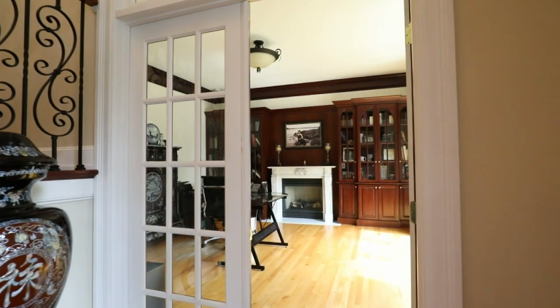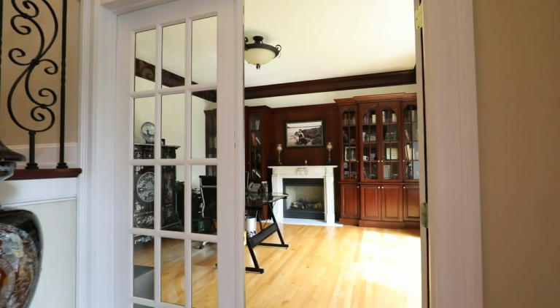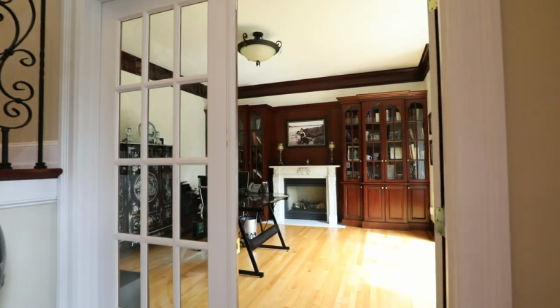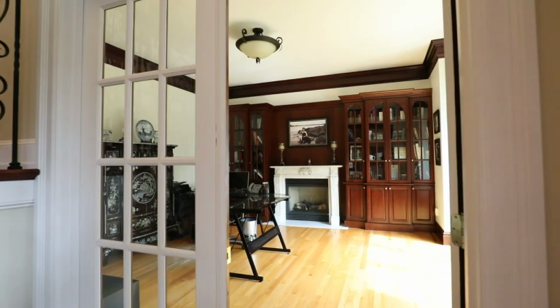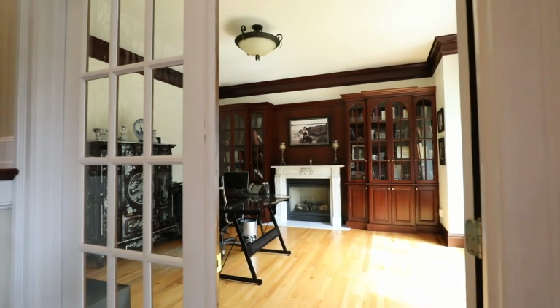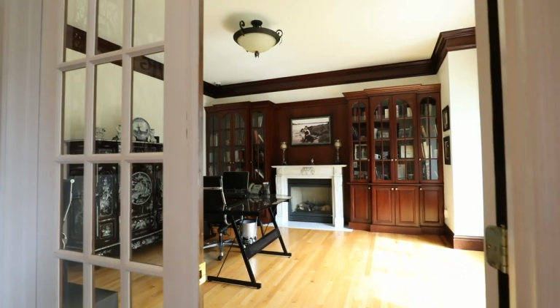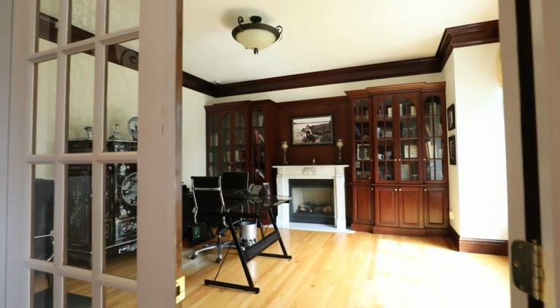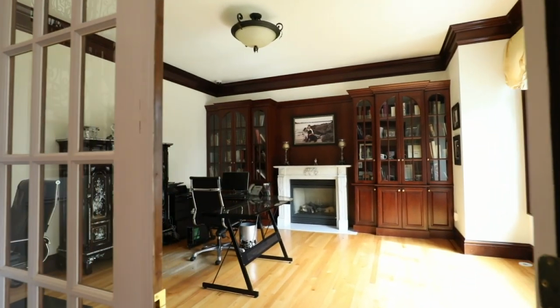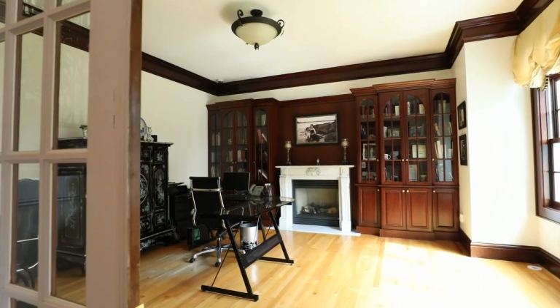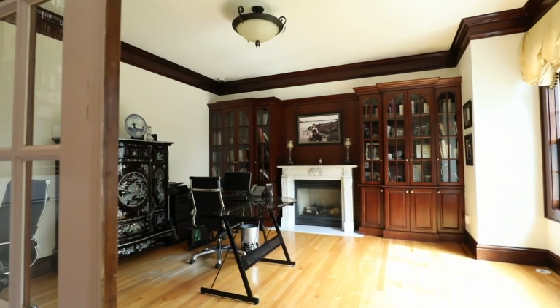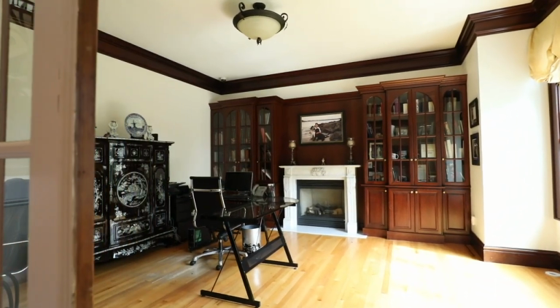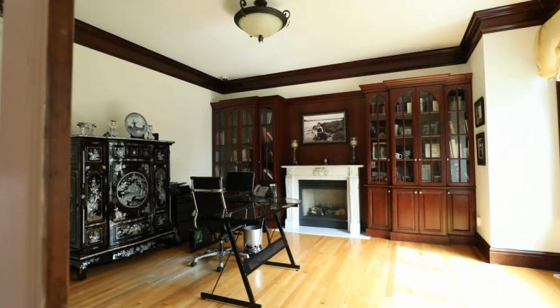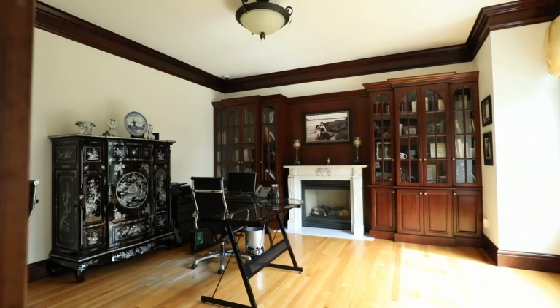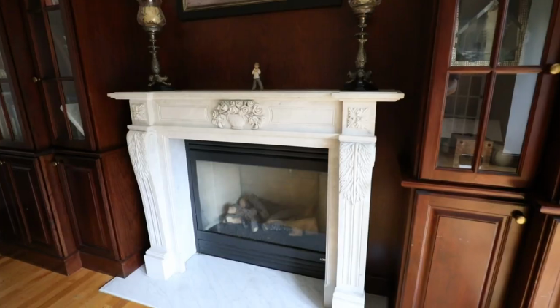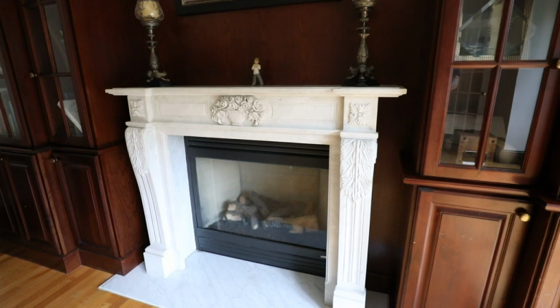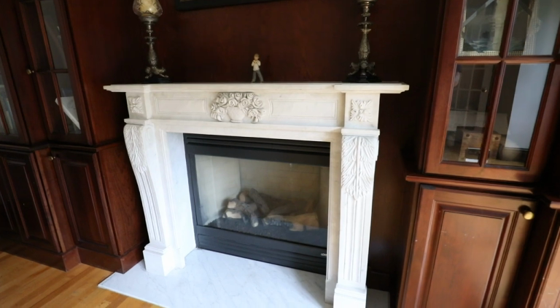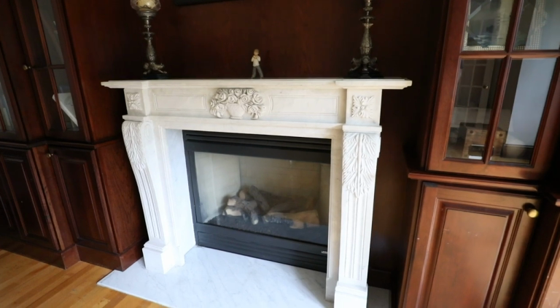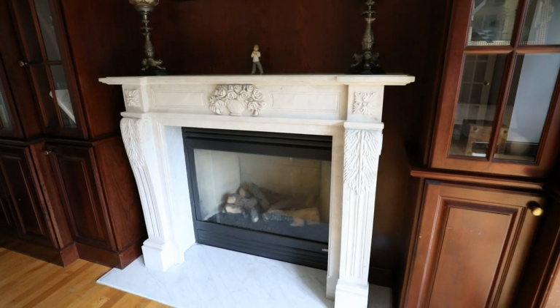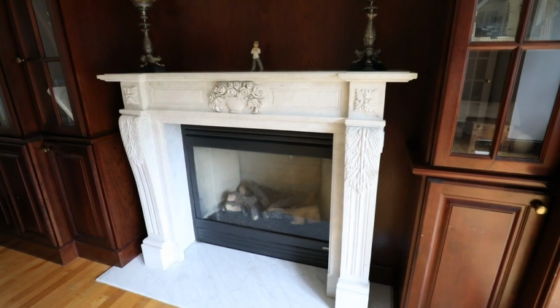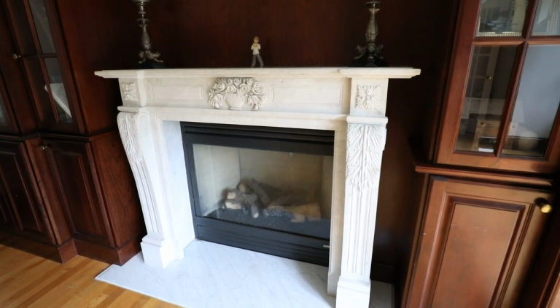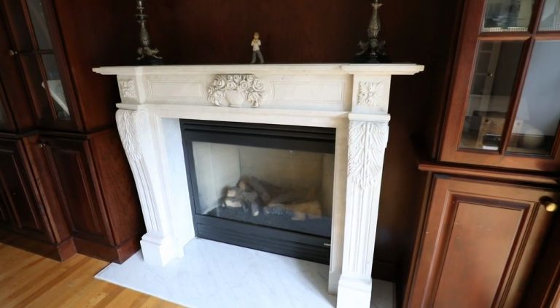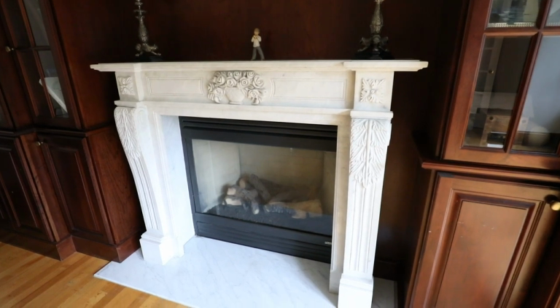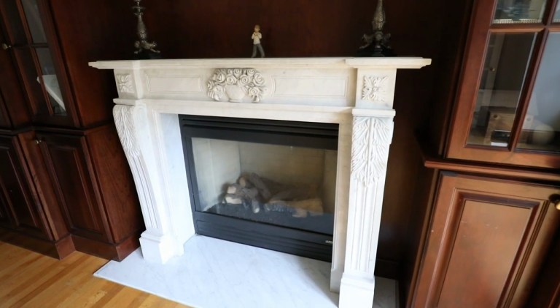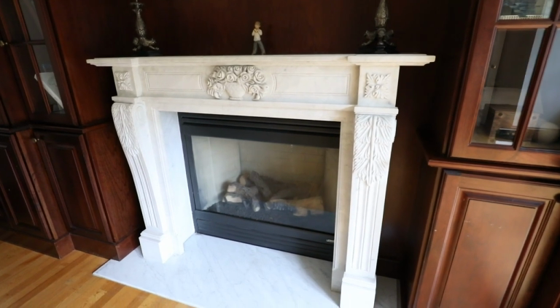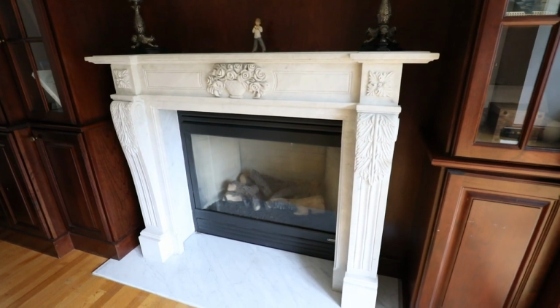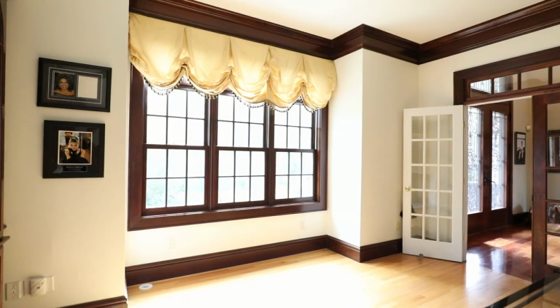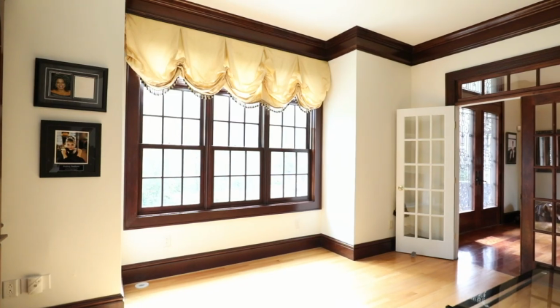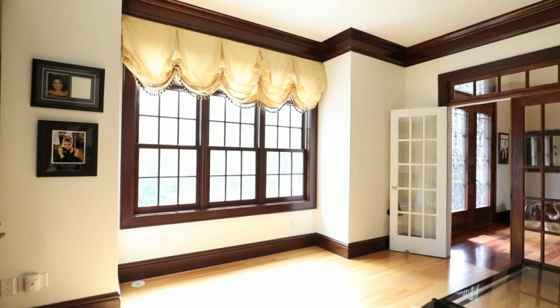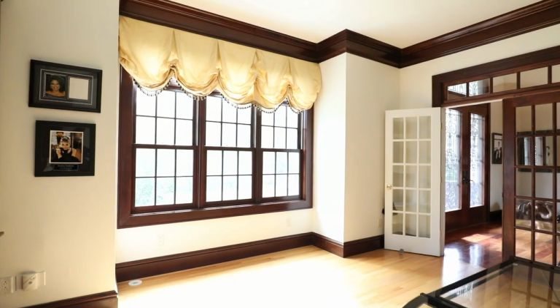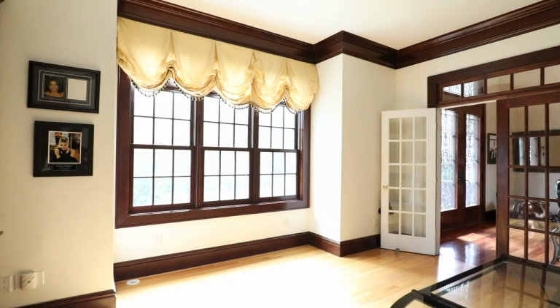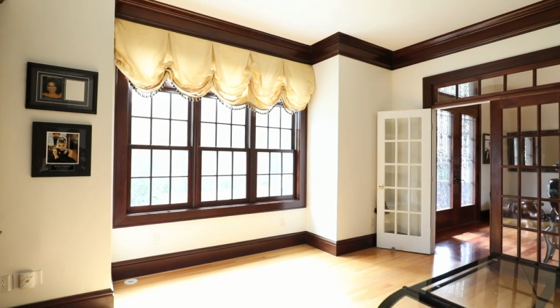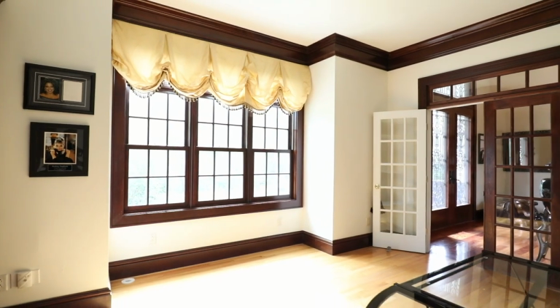Cherry and maple flooring, marble fireplace mantles, exquisite window treatments, opulent lighting fixtures, and crown molding throughout.